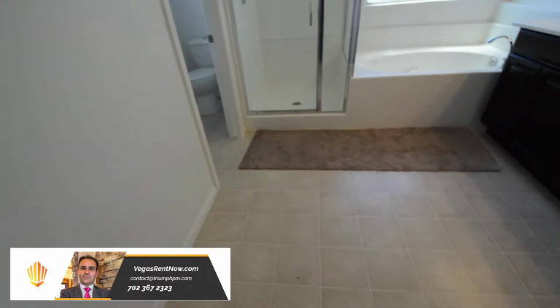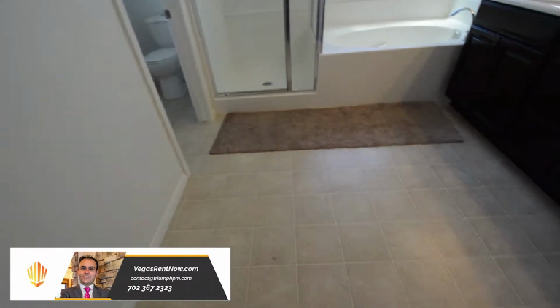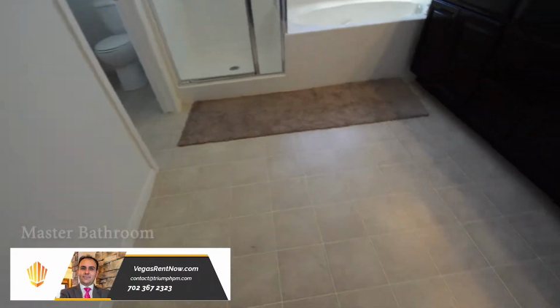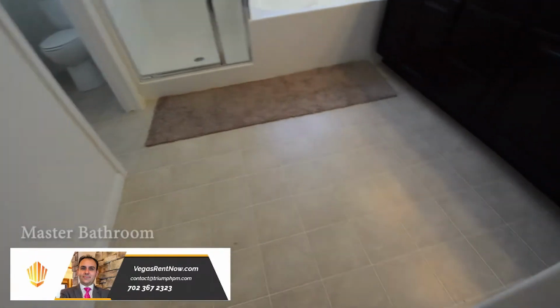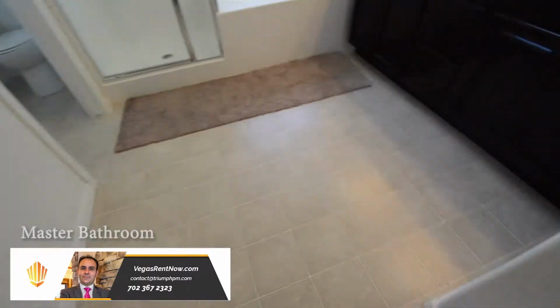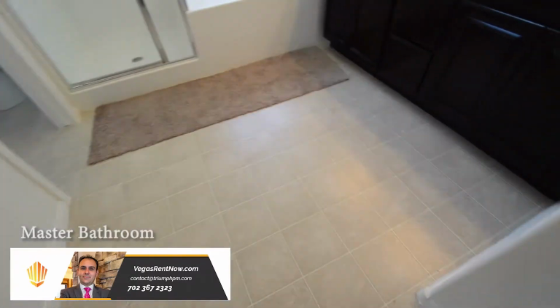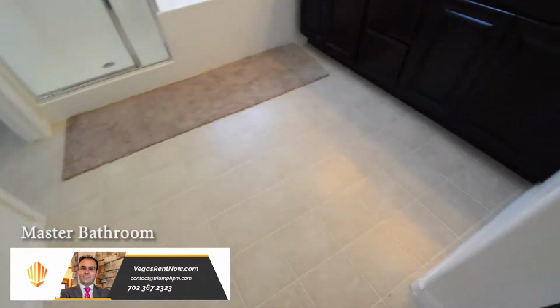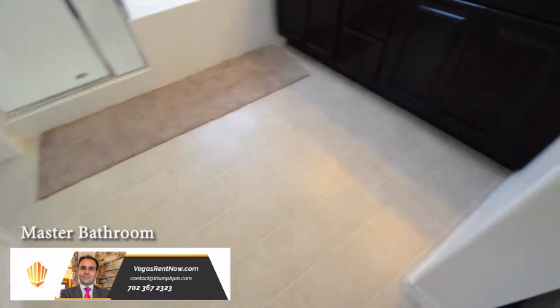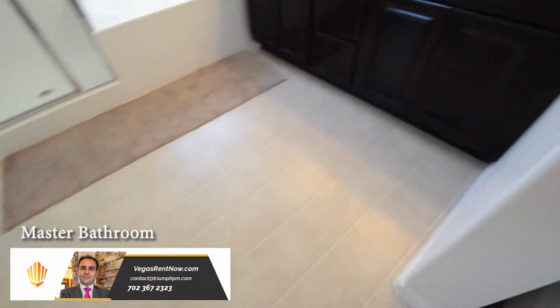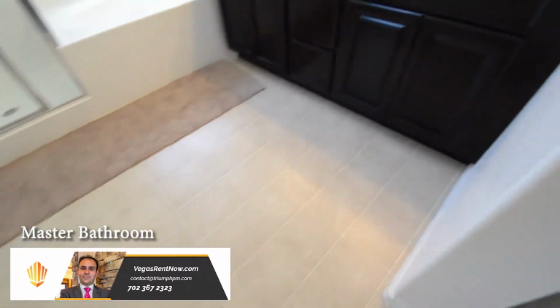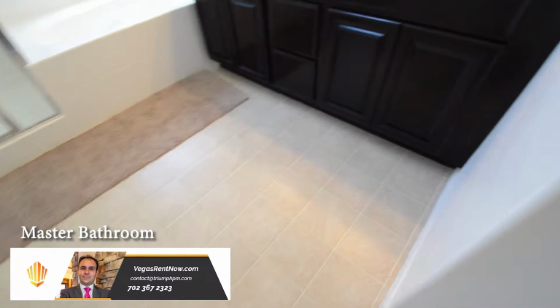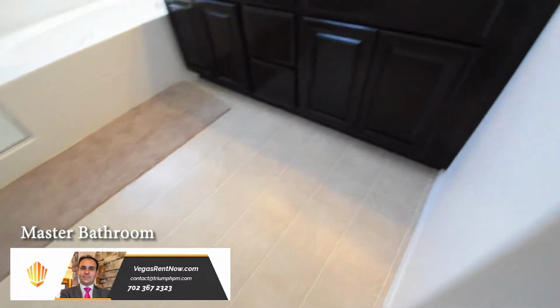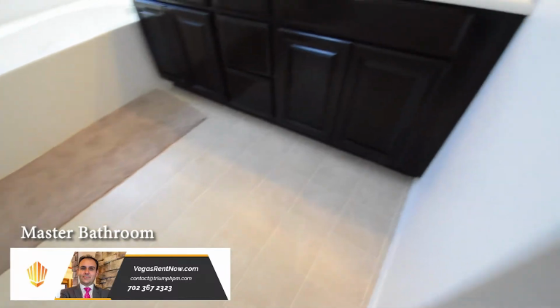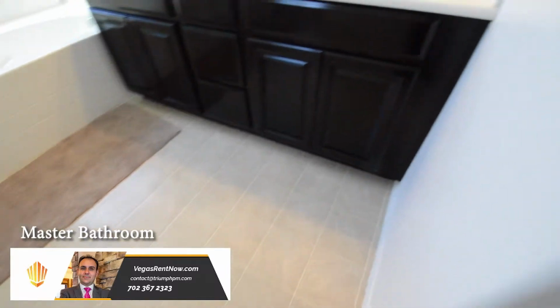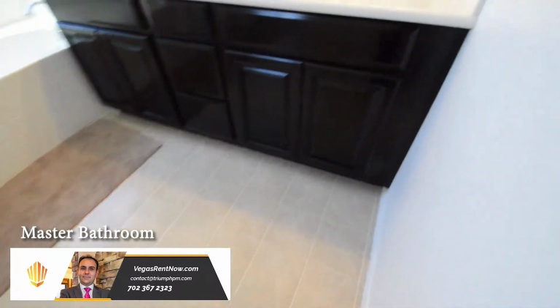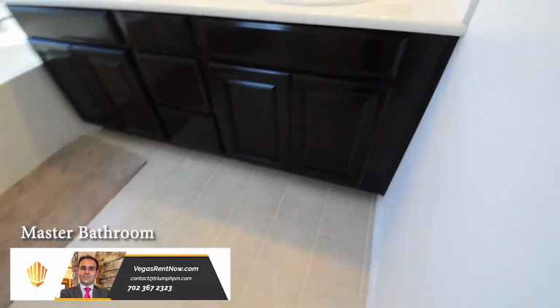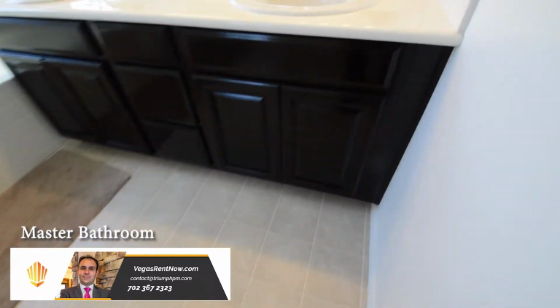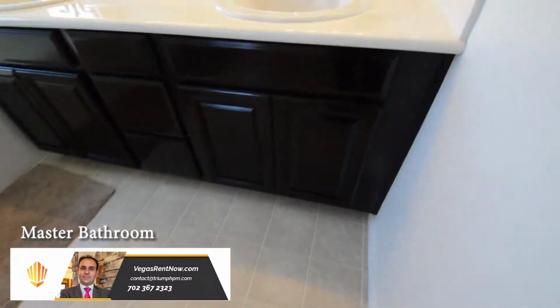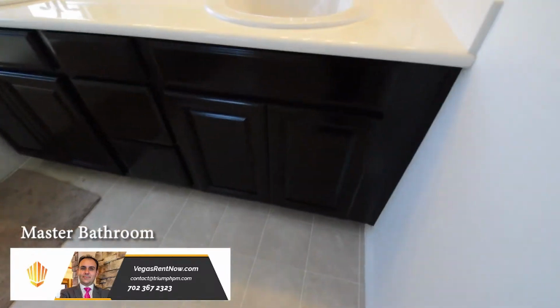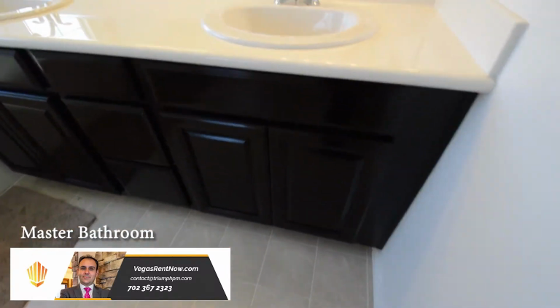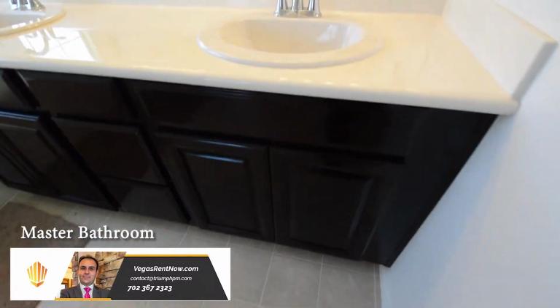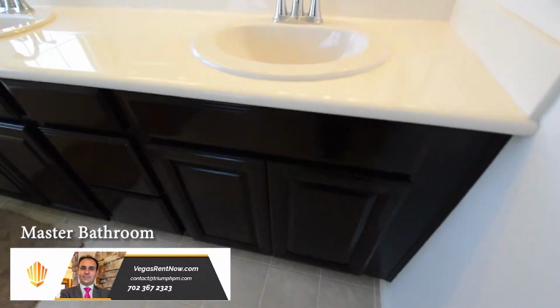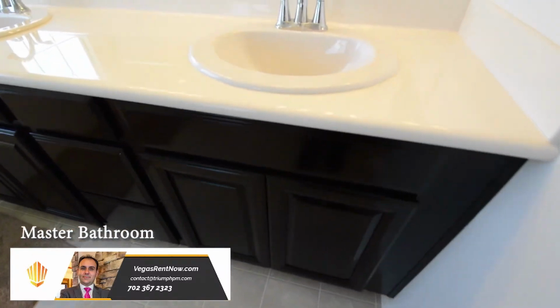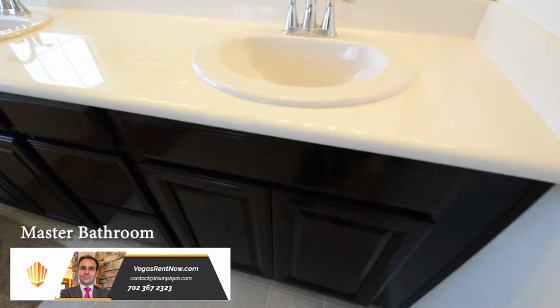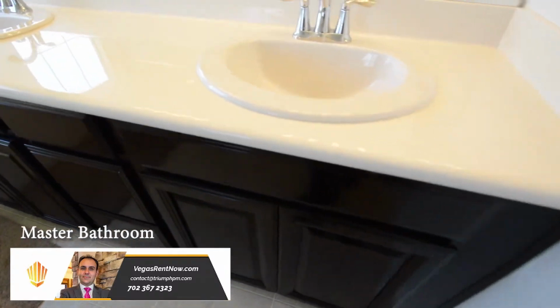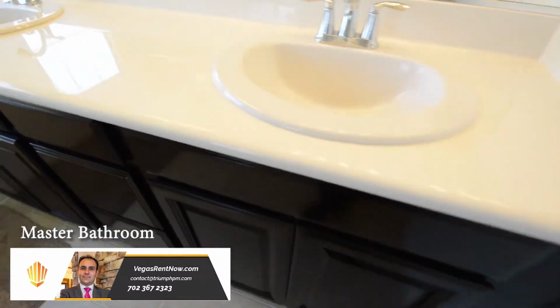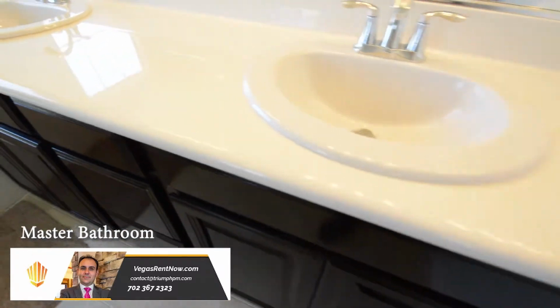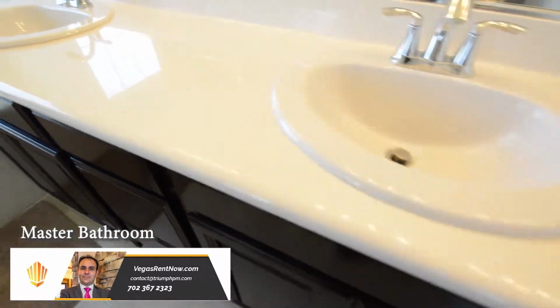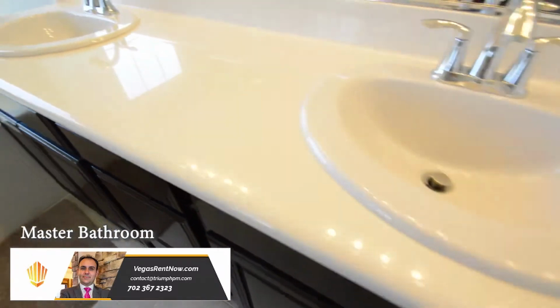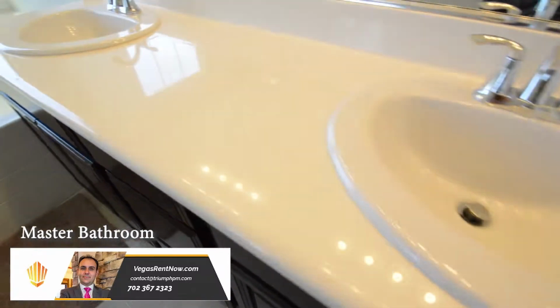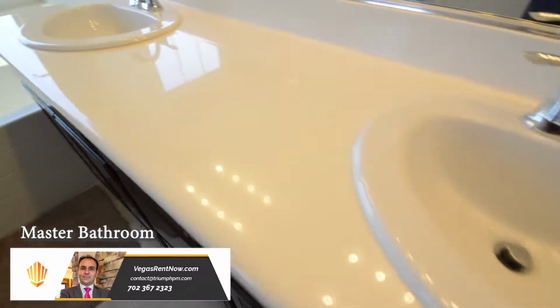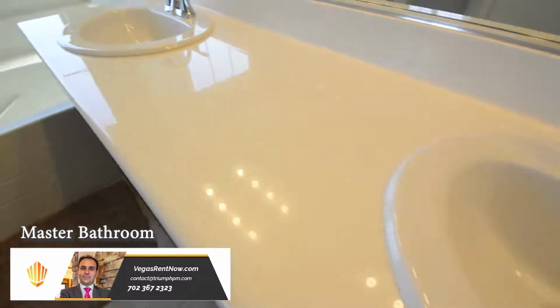The master bathroom has a double sink vanity, garden tub, separate shower, and a water closet.